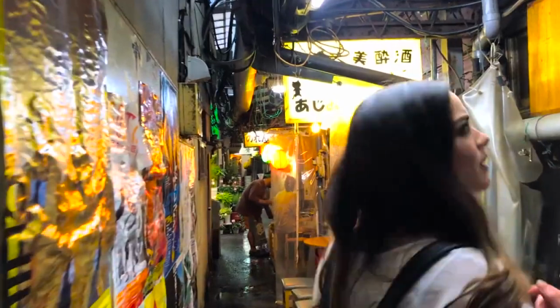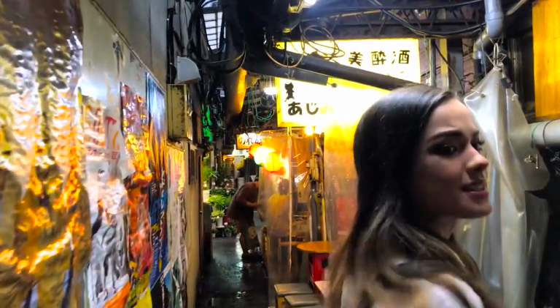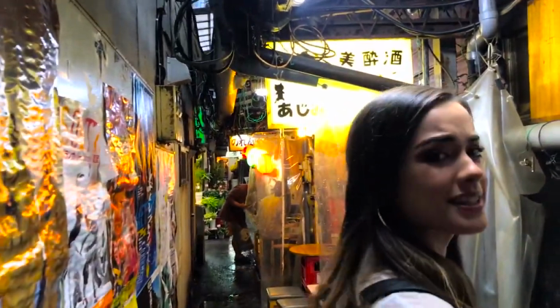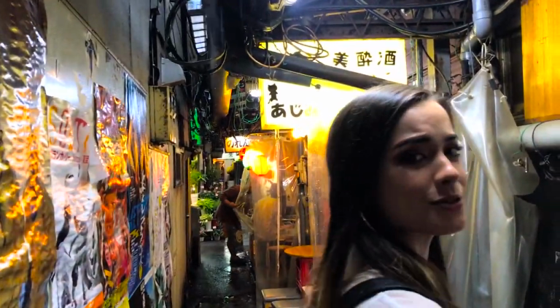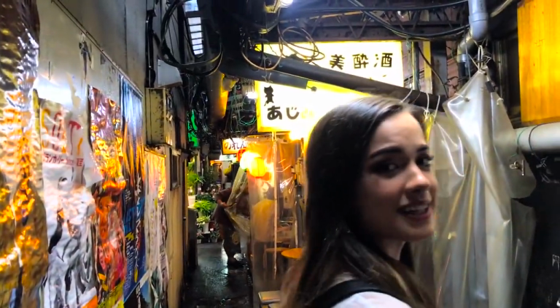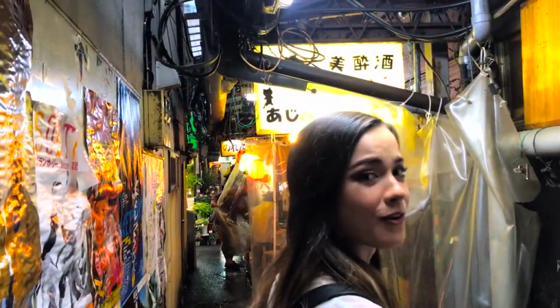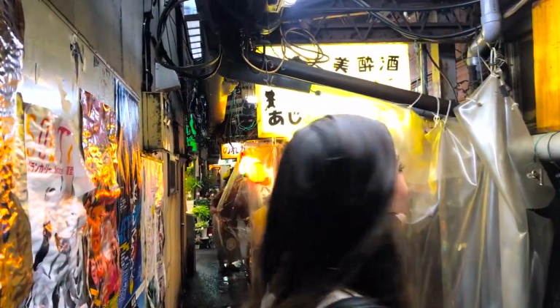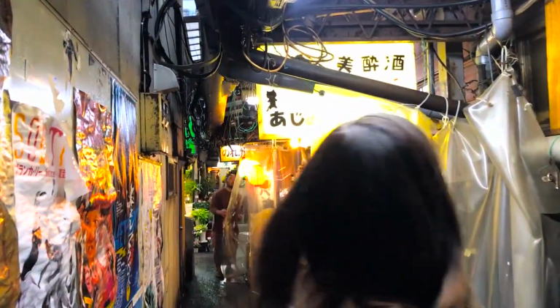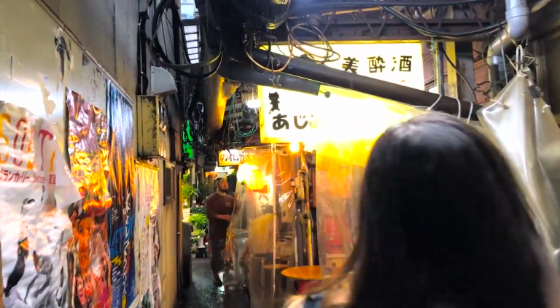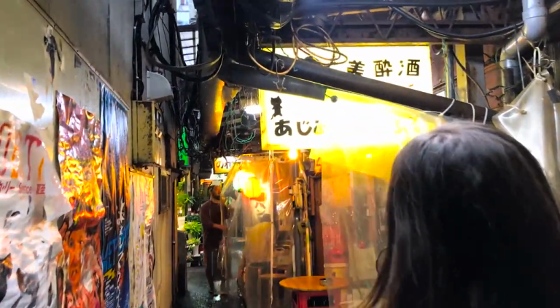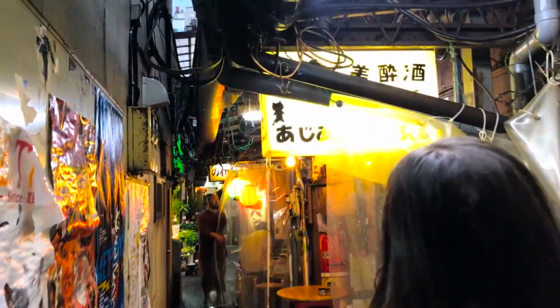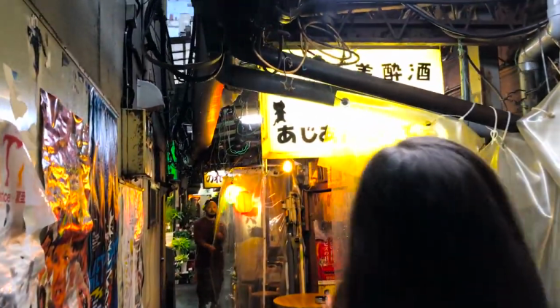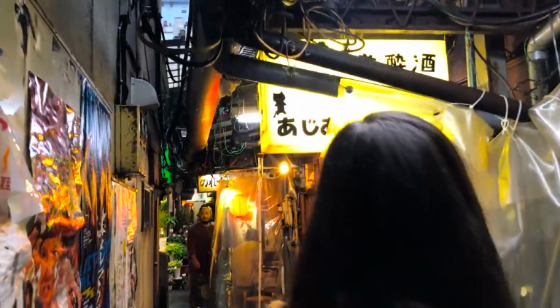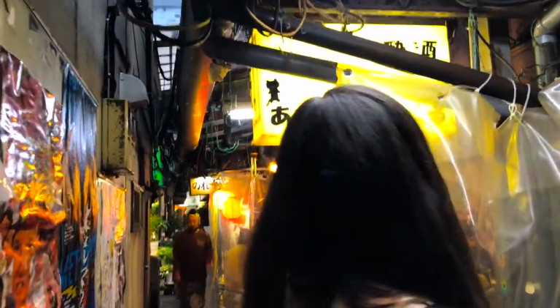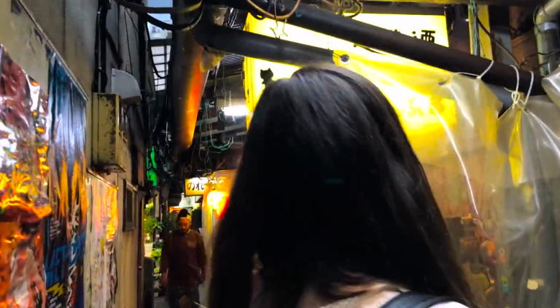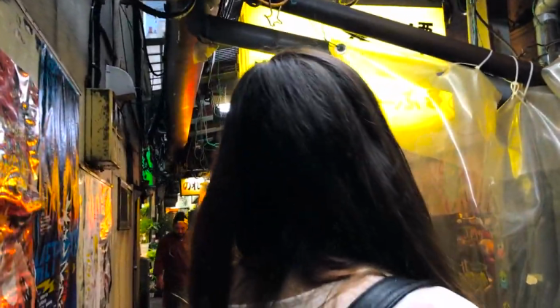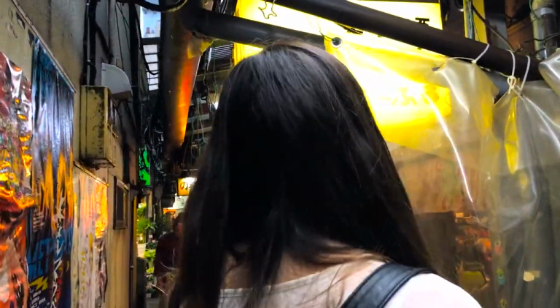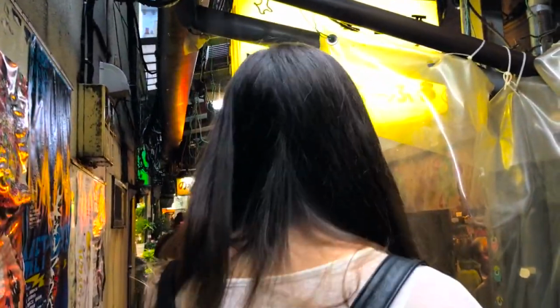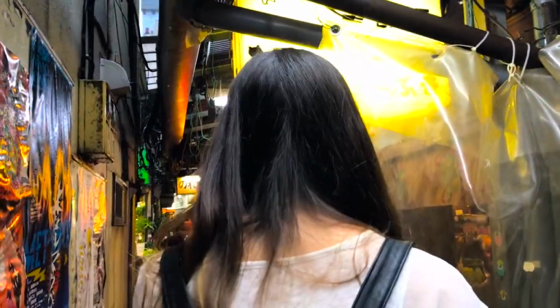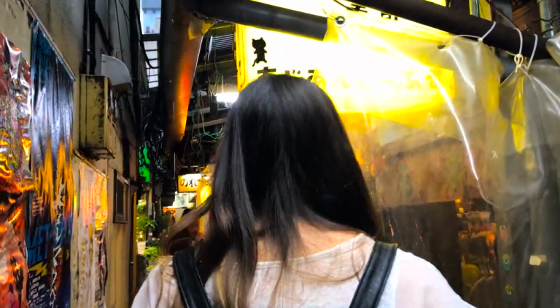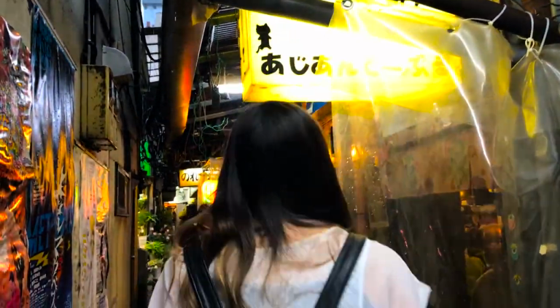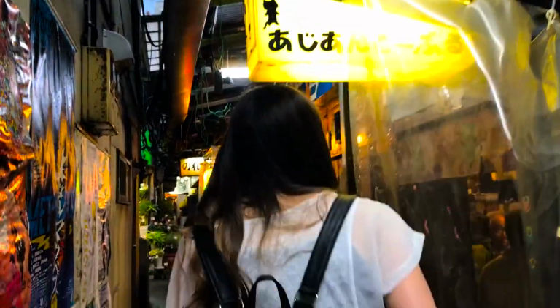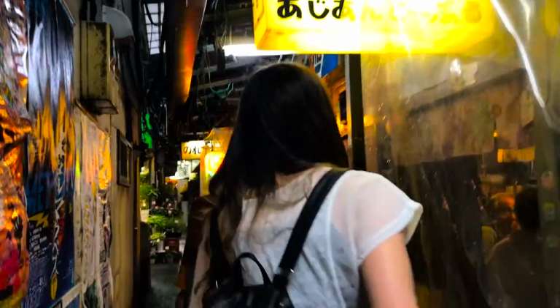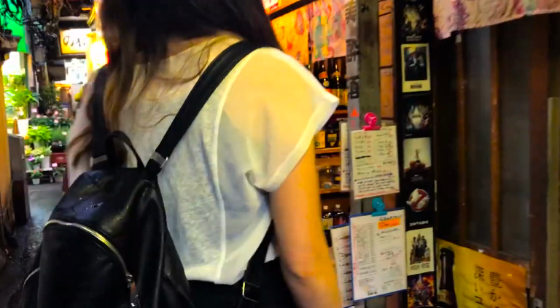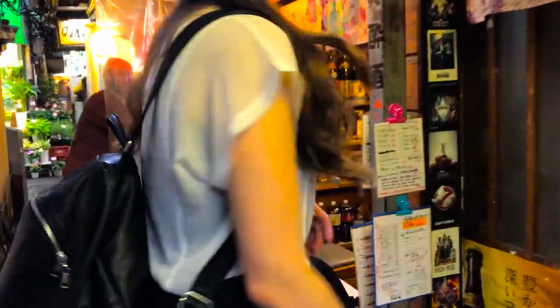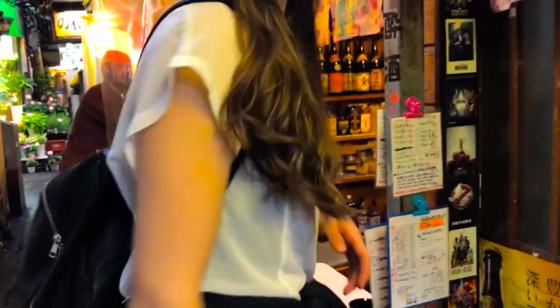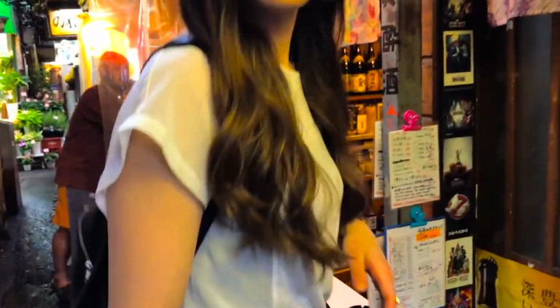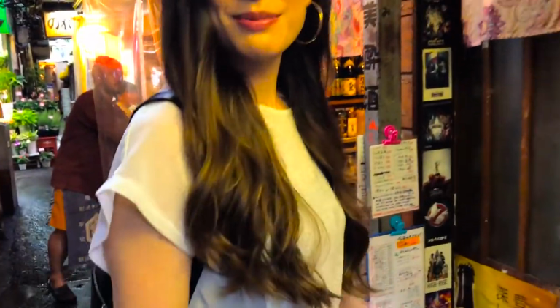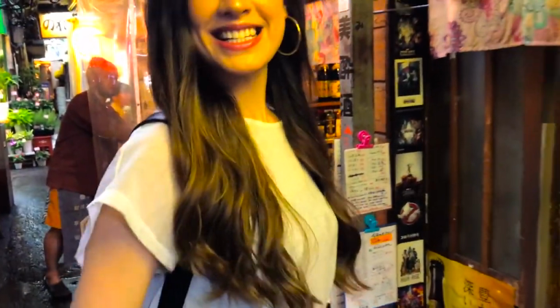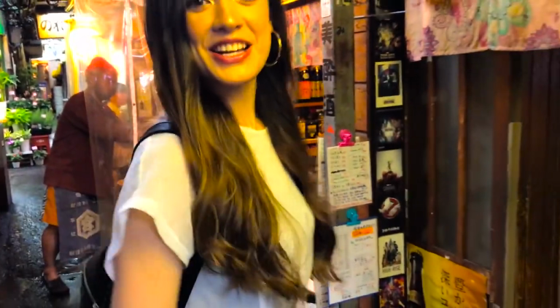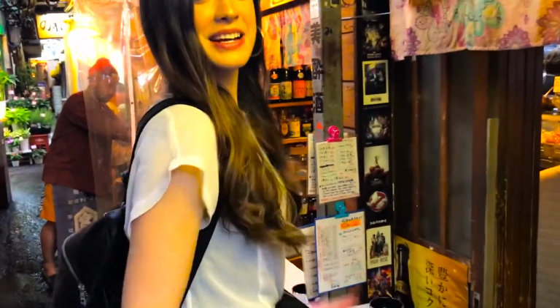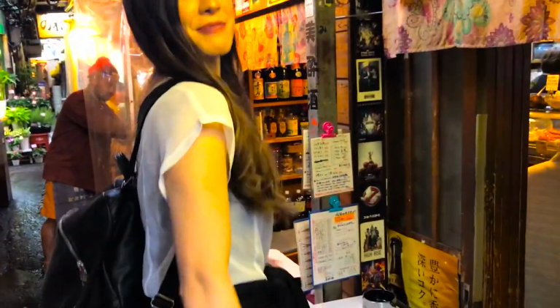Wow, this place looks really cool. Let's see if this place is any good, come on!